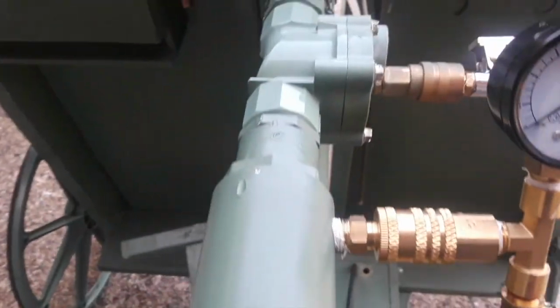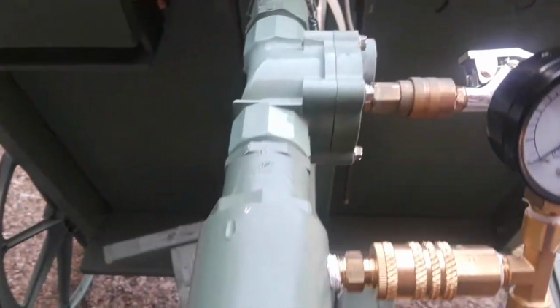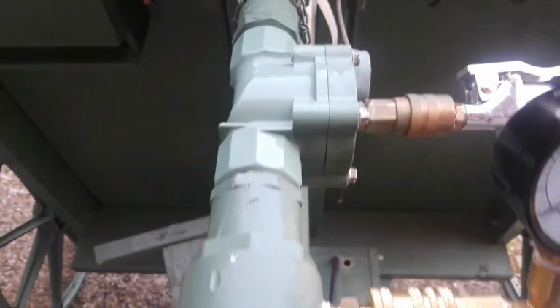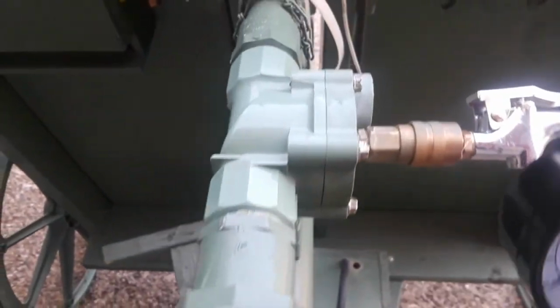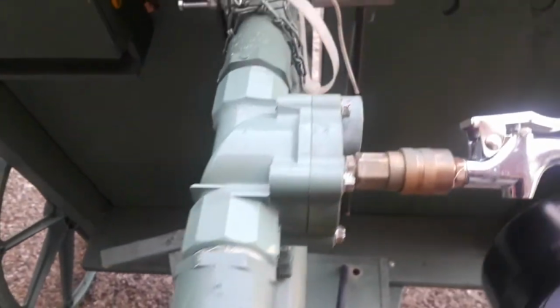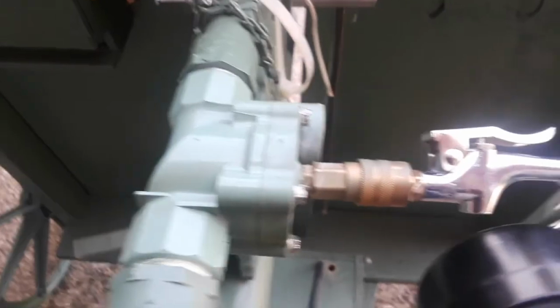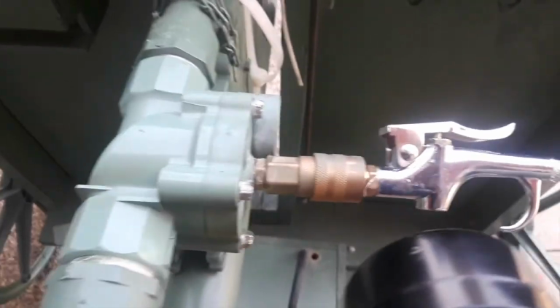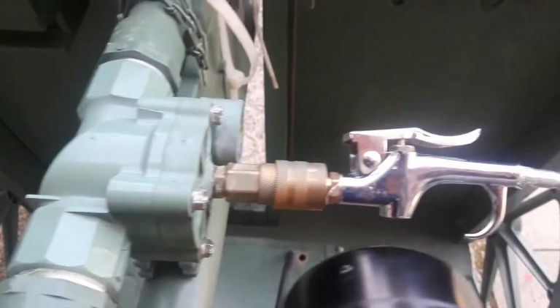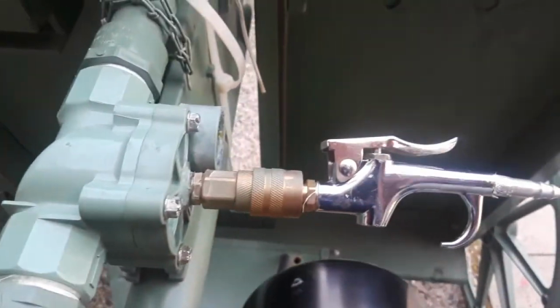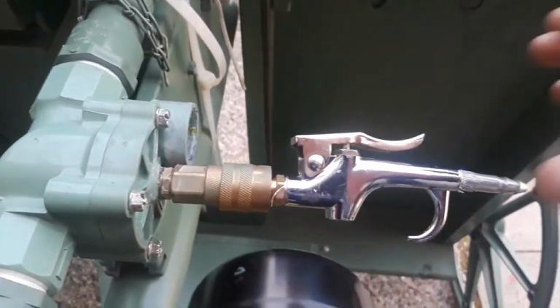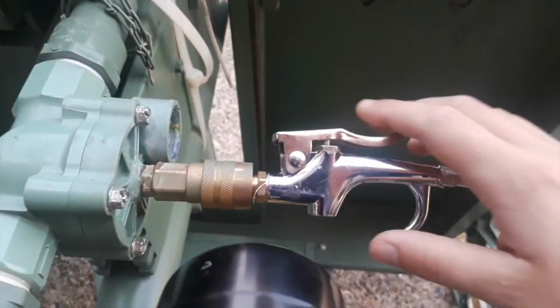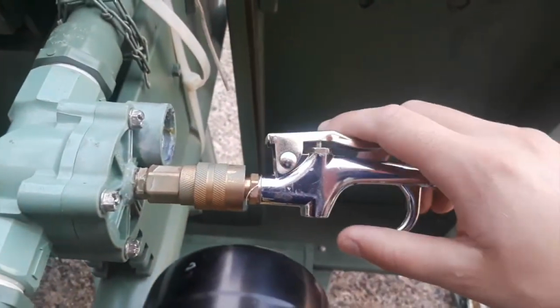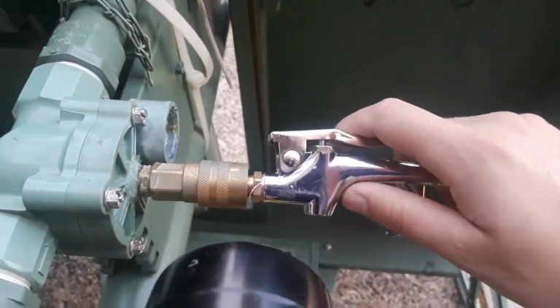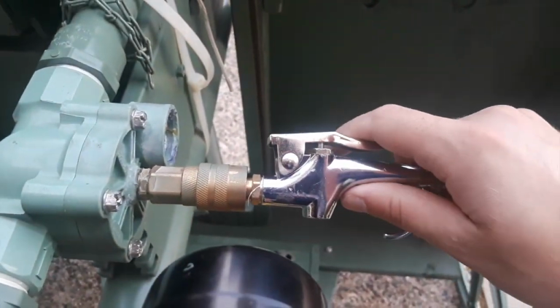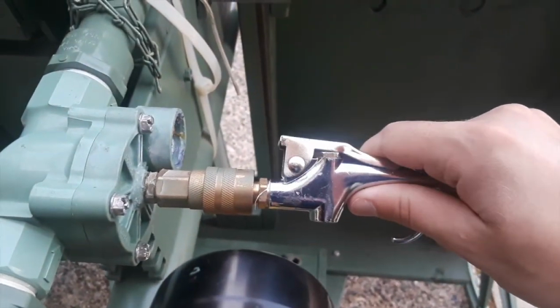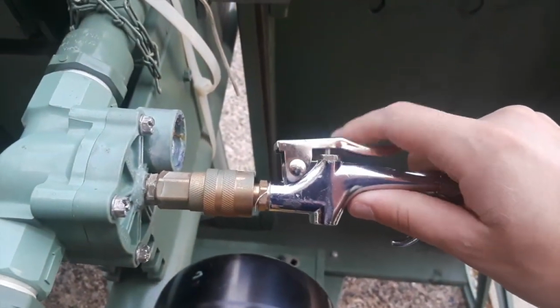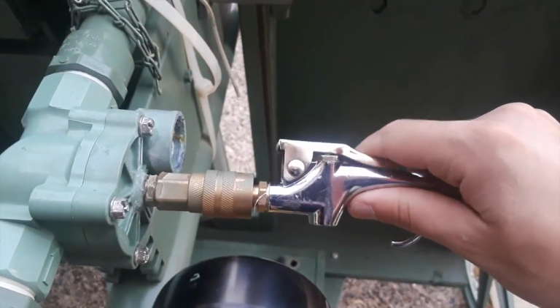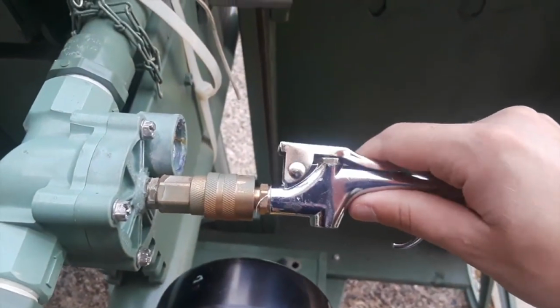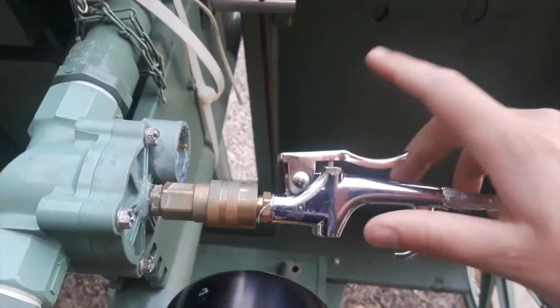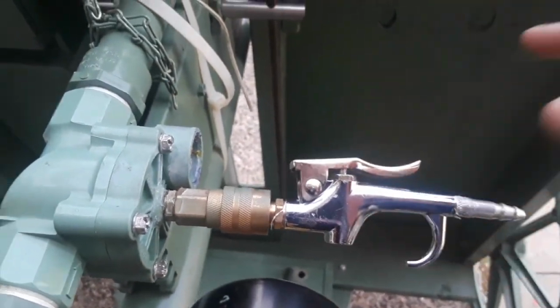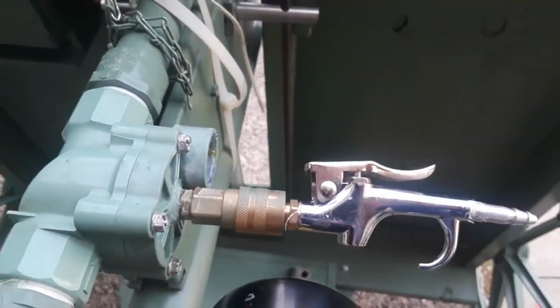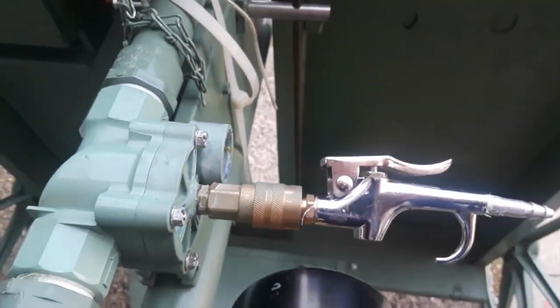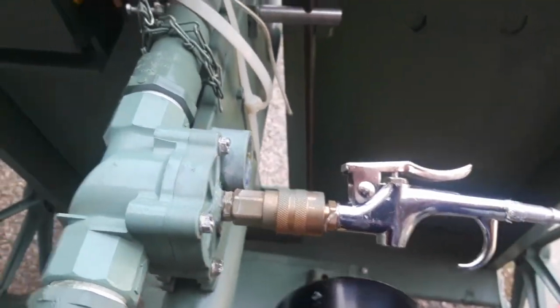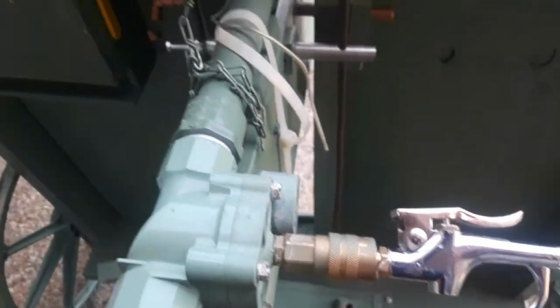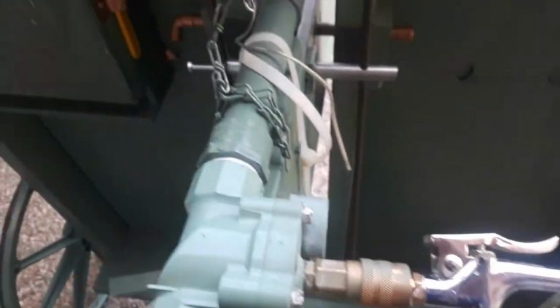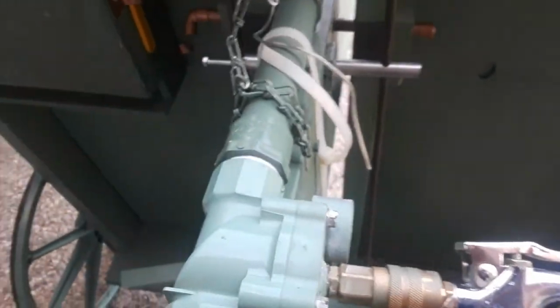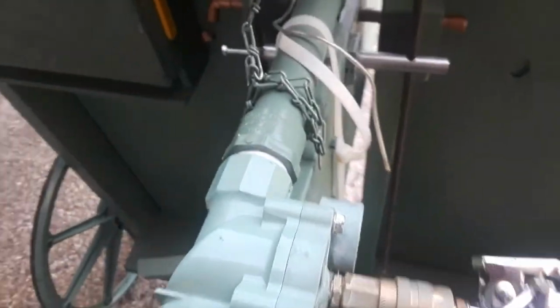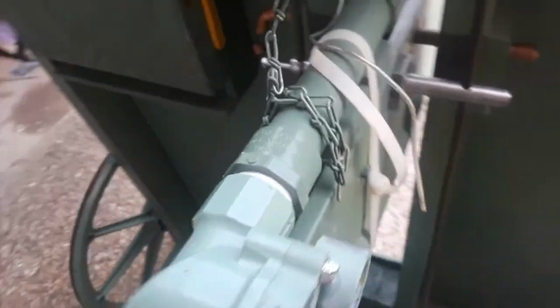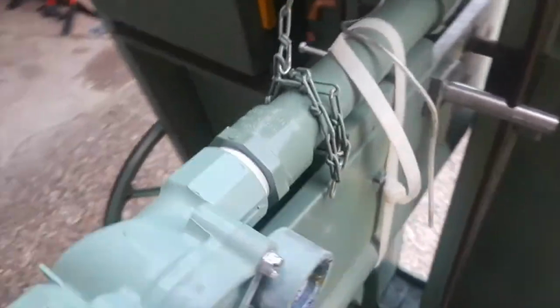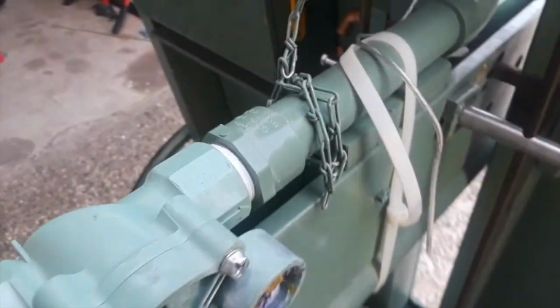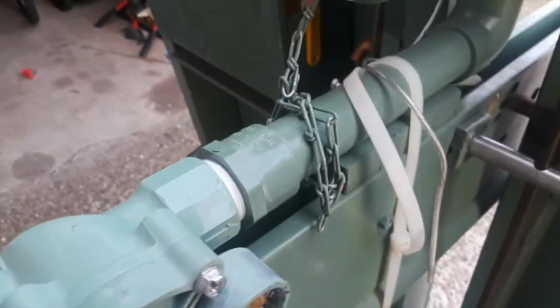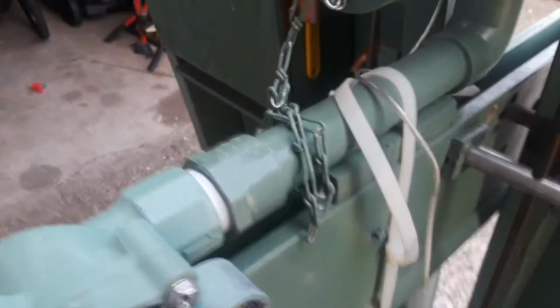The pressure chamber connects to the sprinkler valve, then it goes into the breech of the cannon.